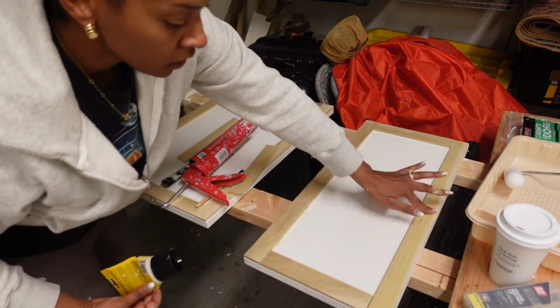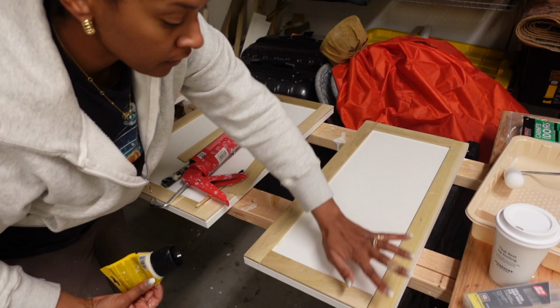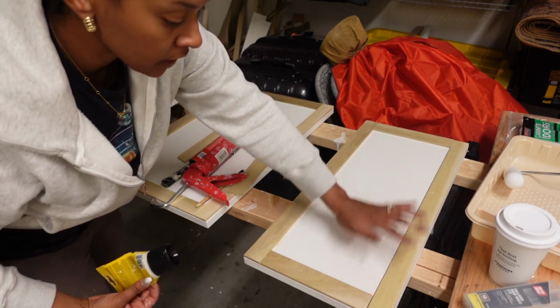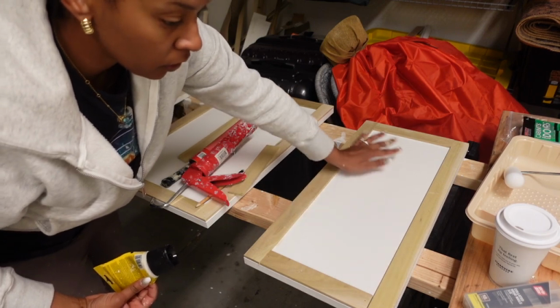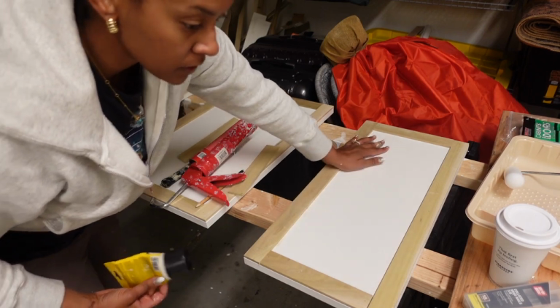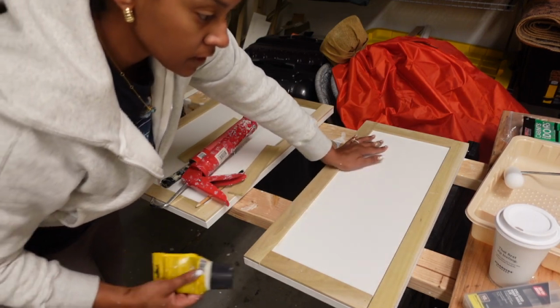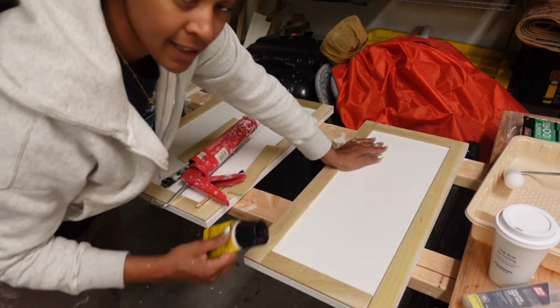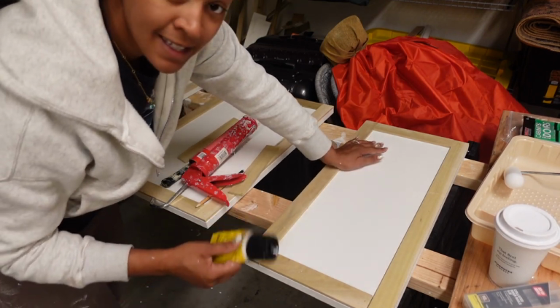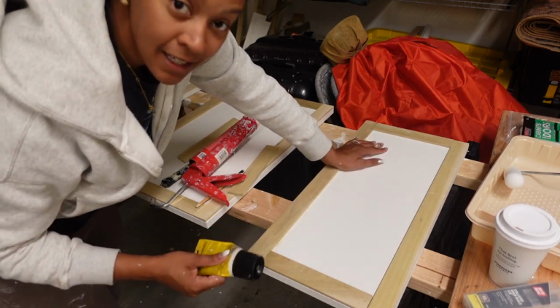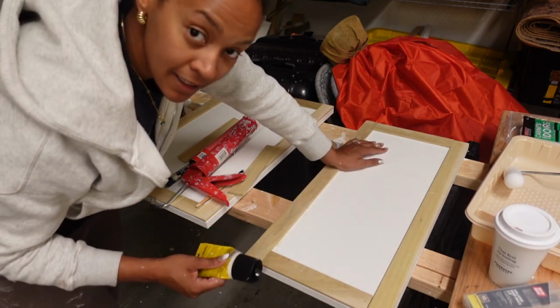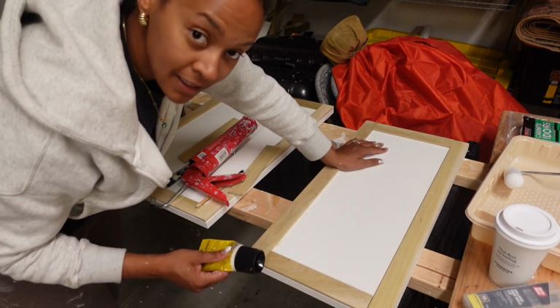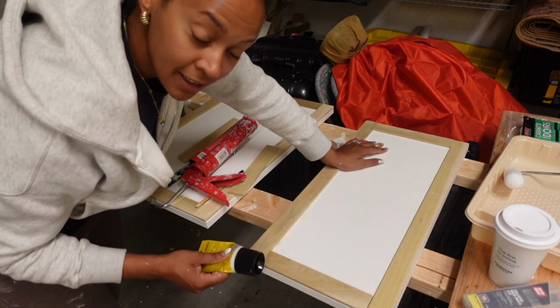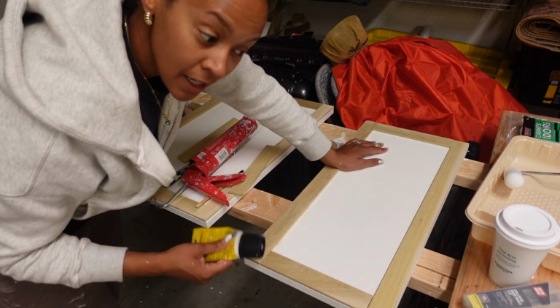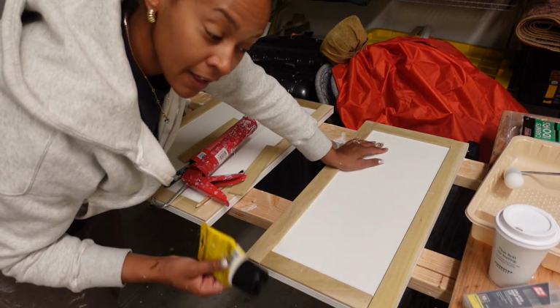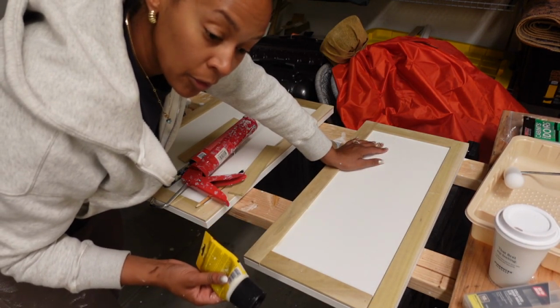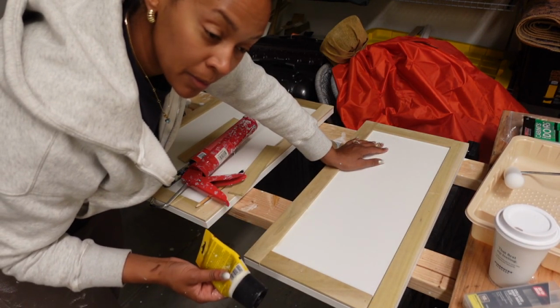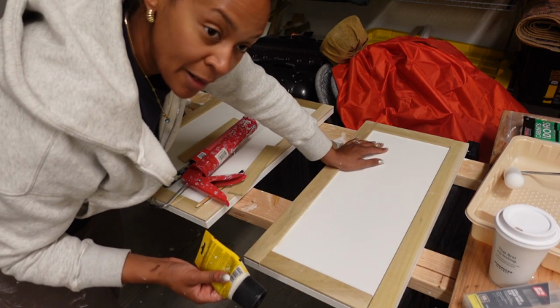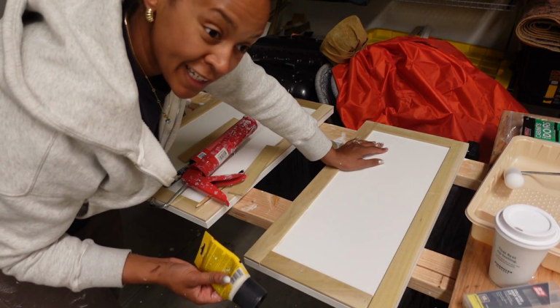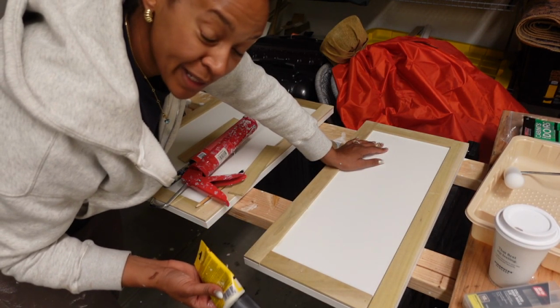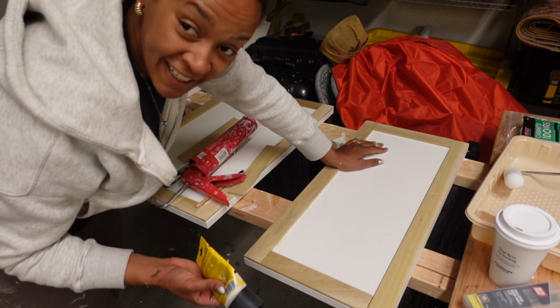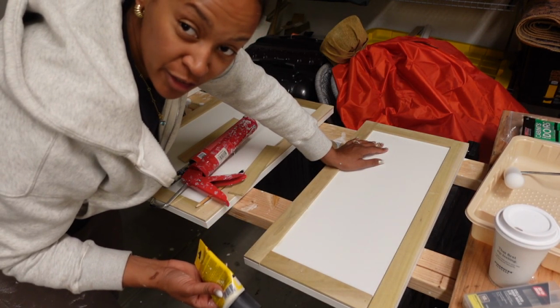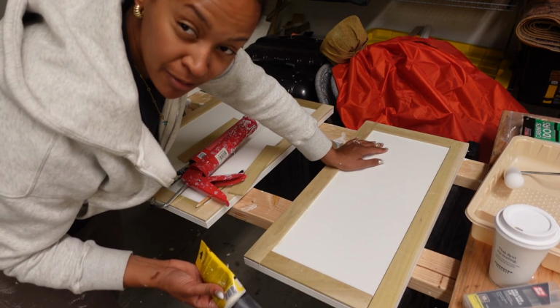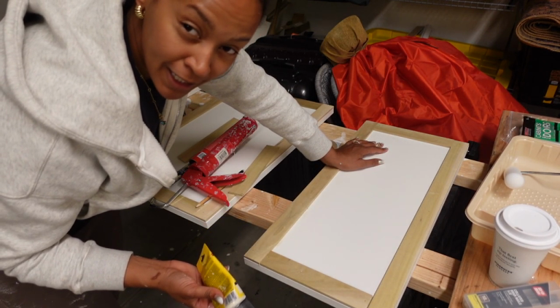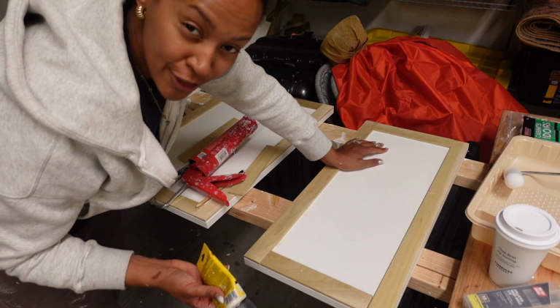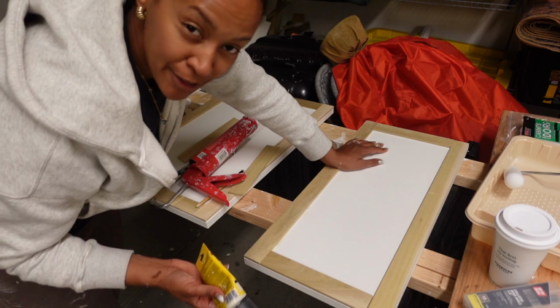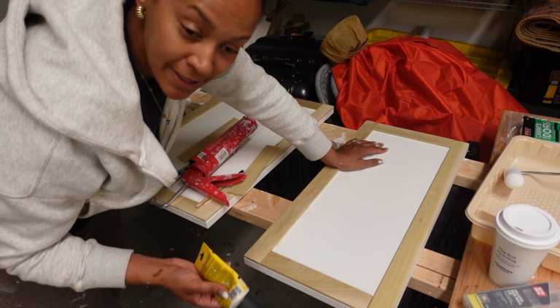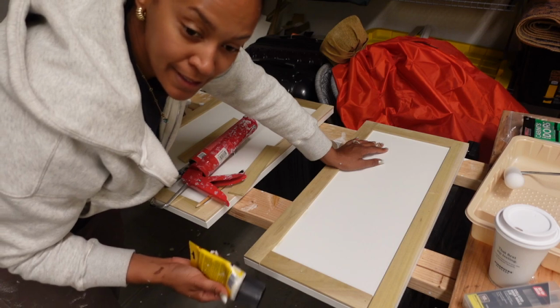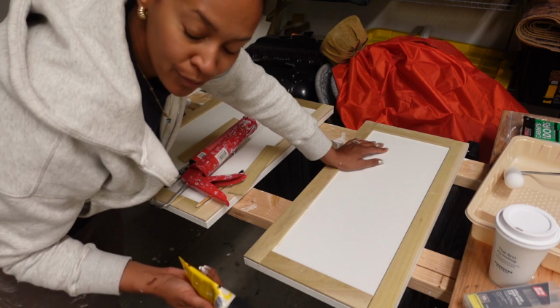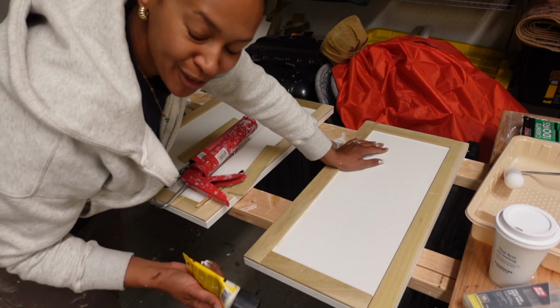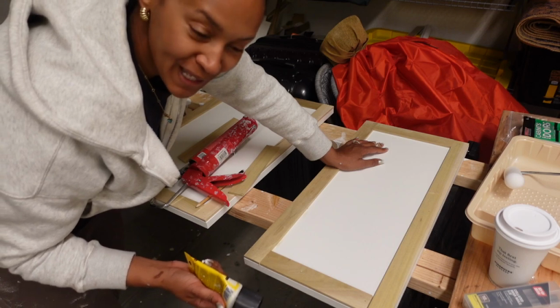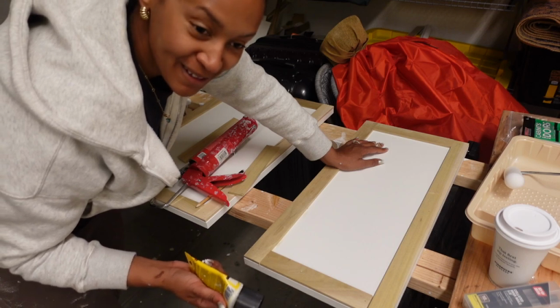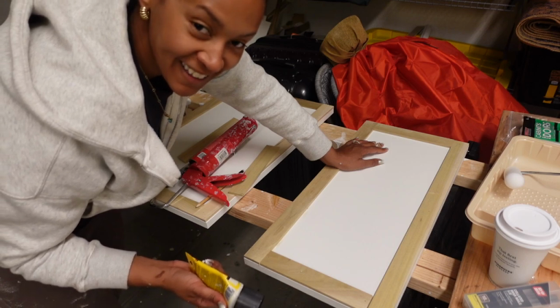Cover the nail holes, sand it, and then I will be priming and painting it — which I'm not going to show you because we all know what that looks like.